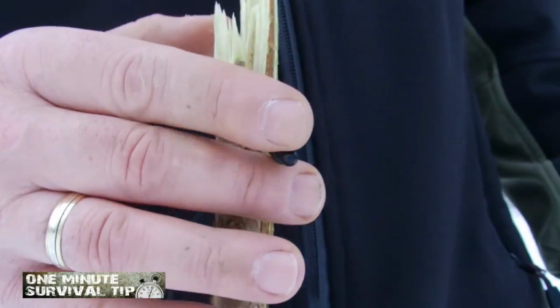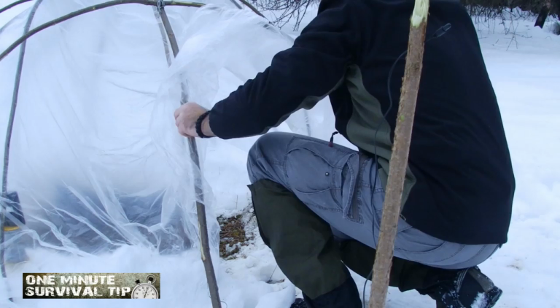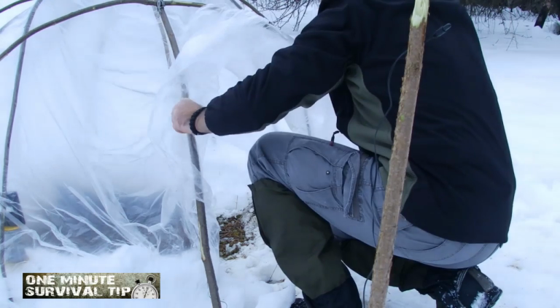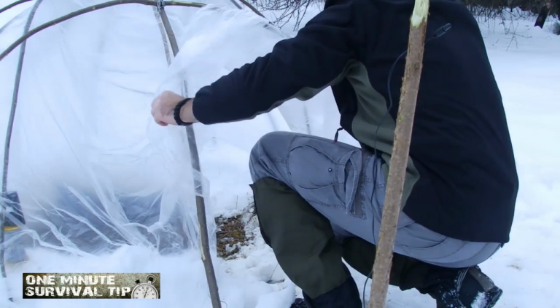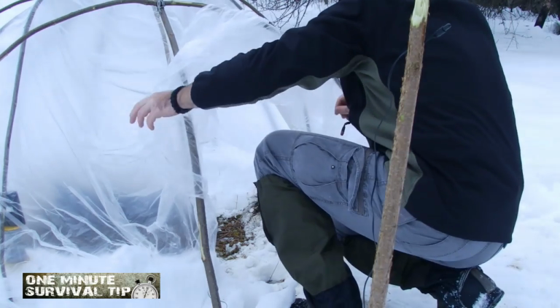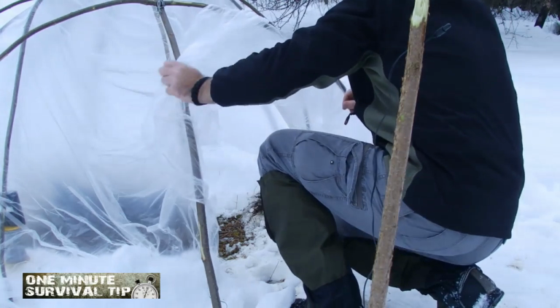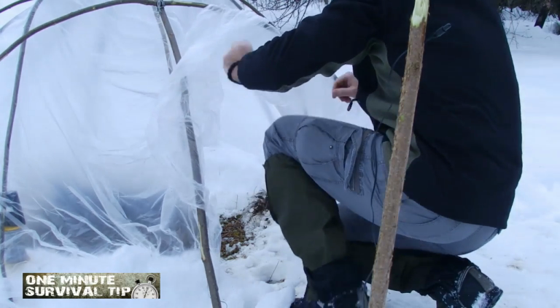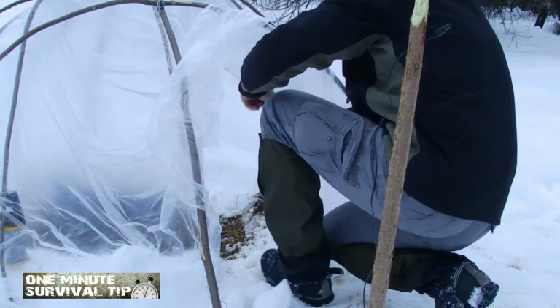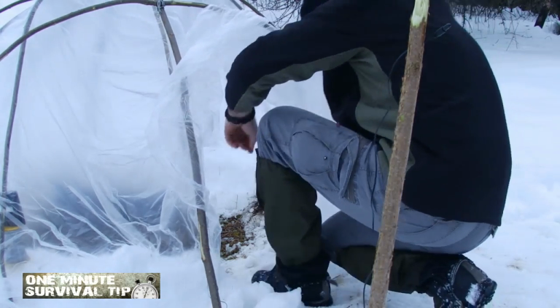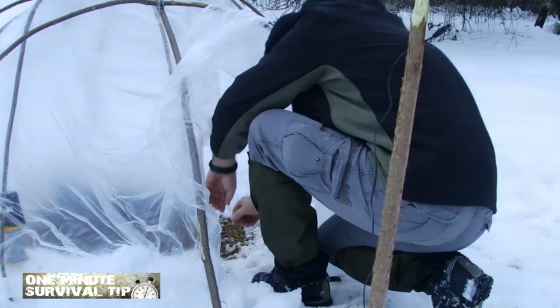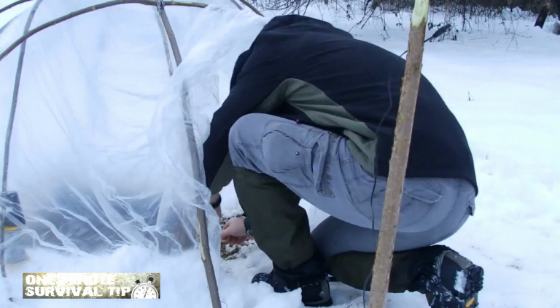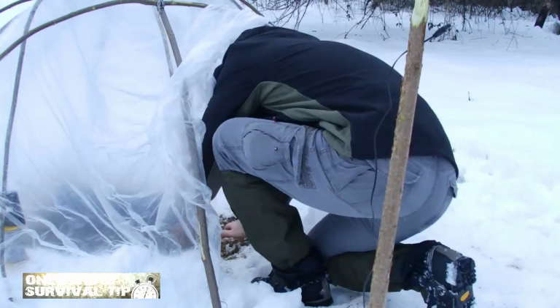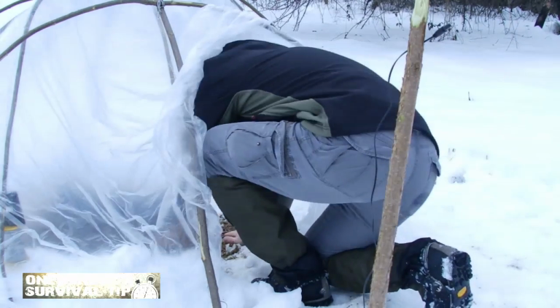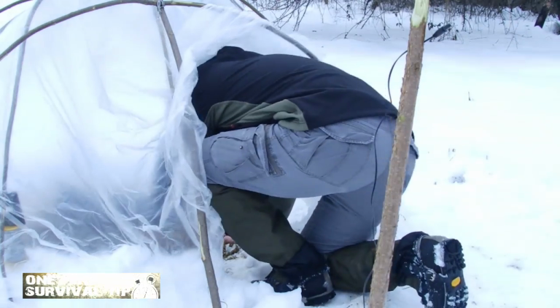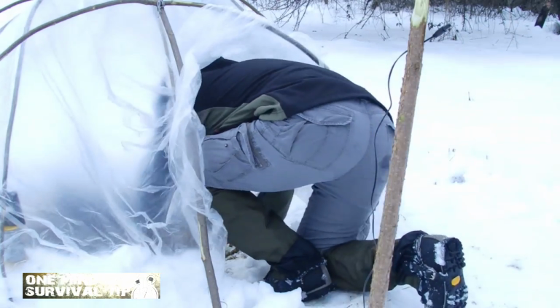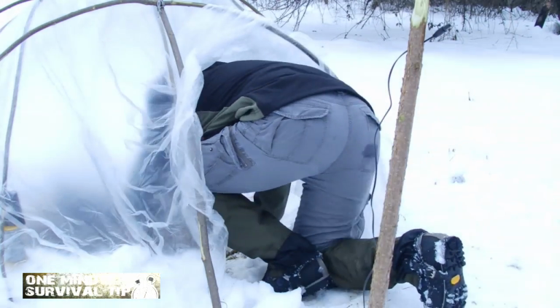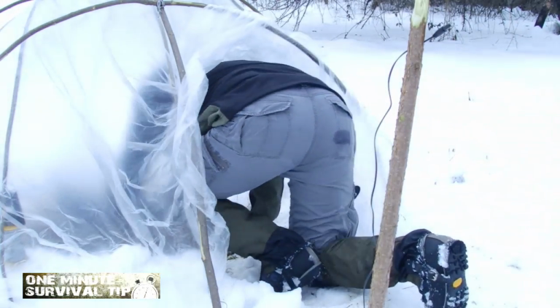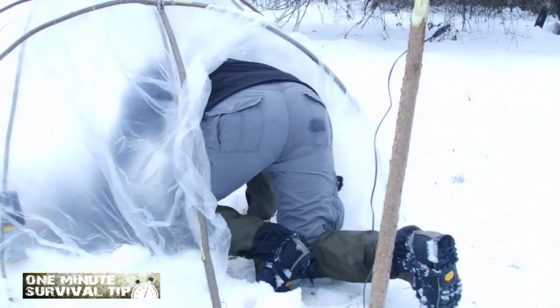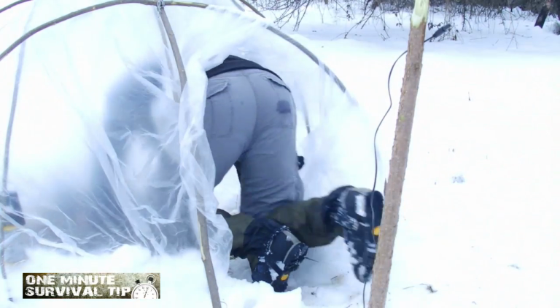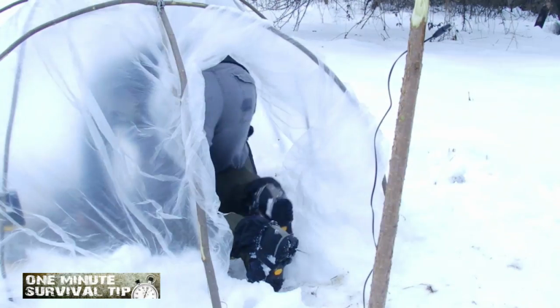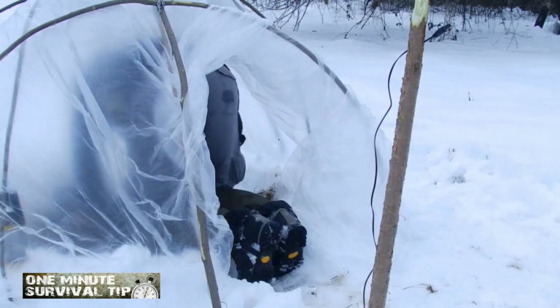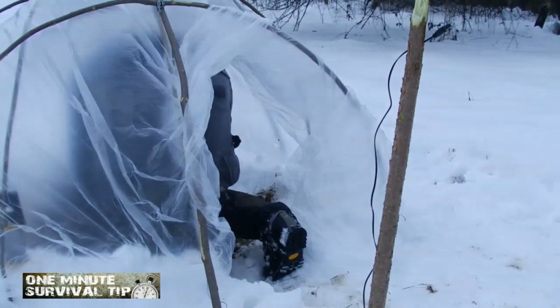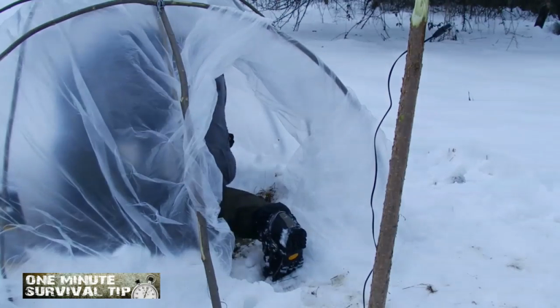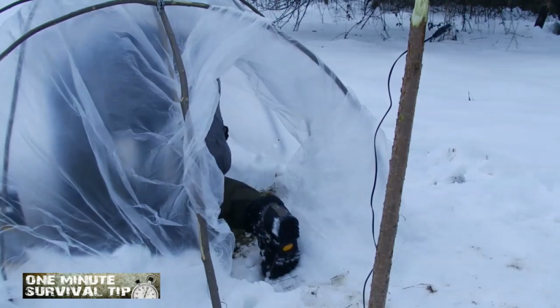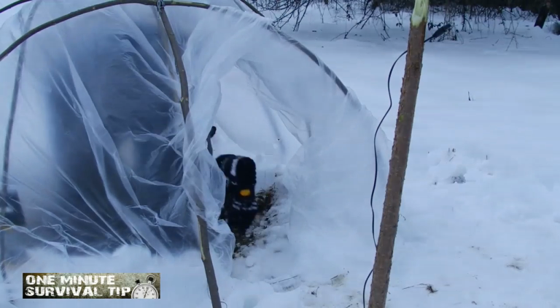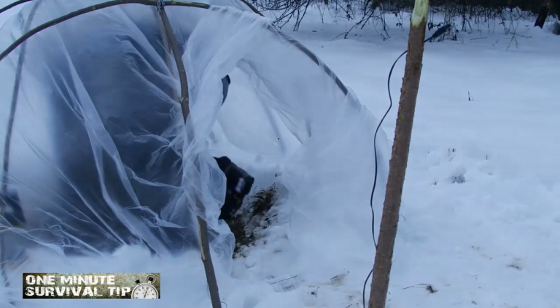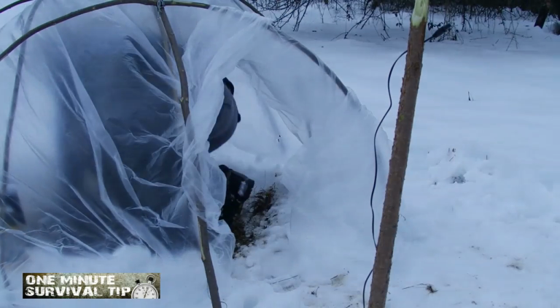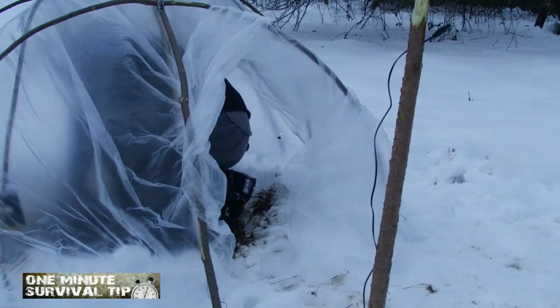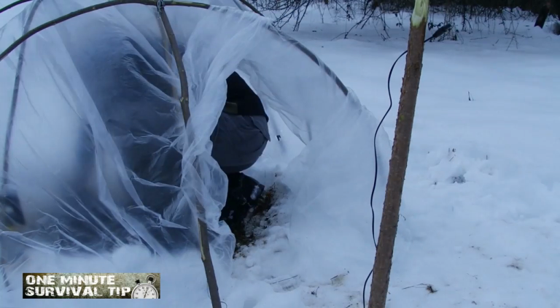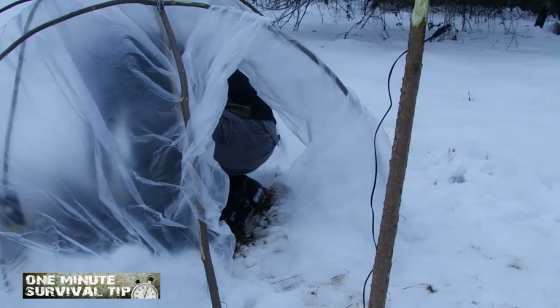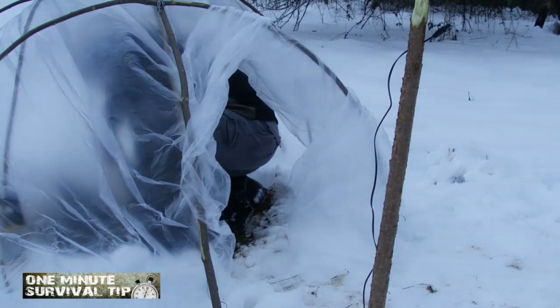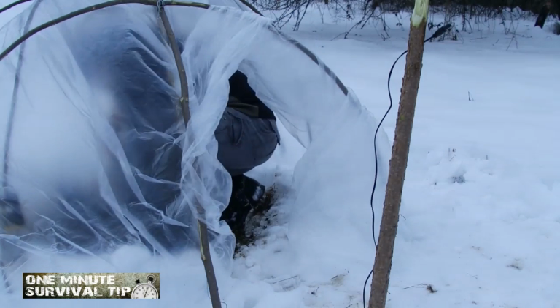This time, the Double Cover Survival Shelter. Snake's 1-Minute Survival Tip.